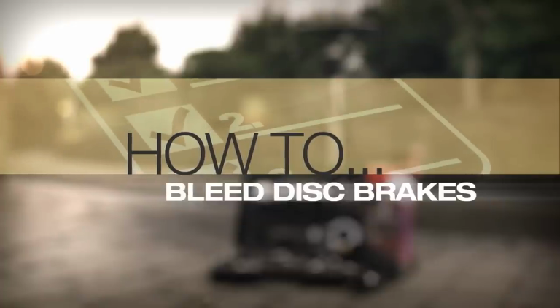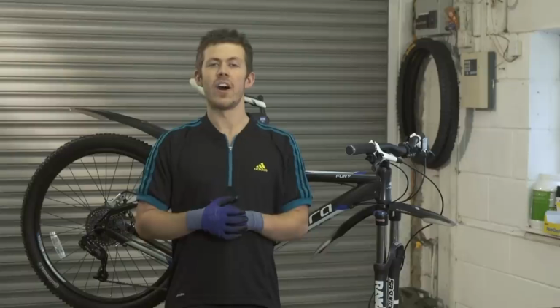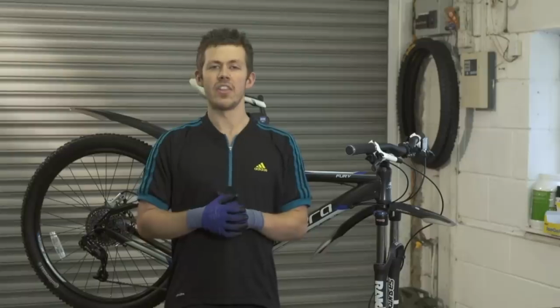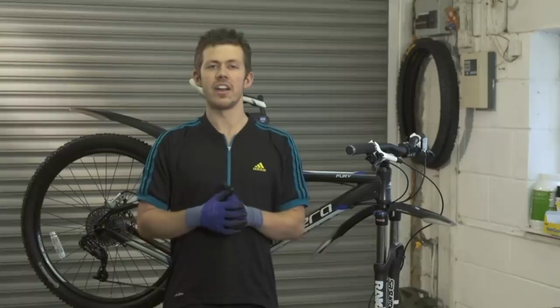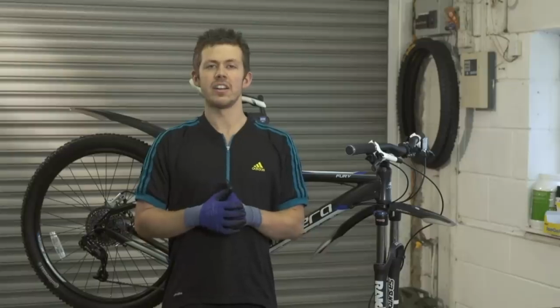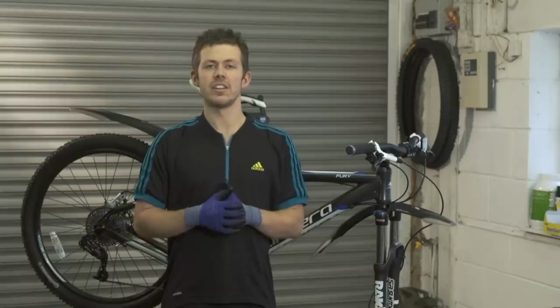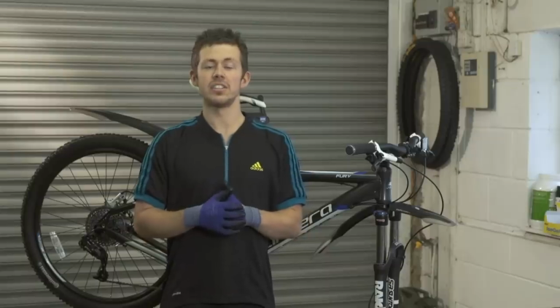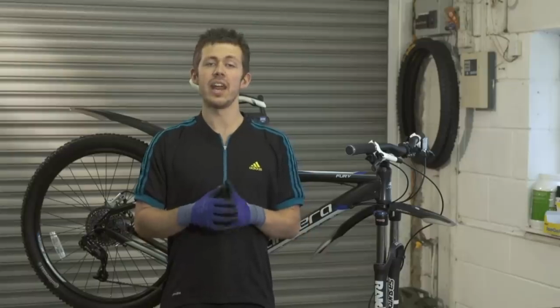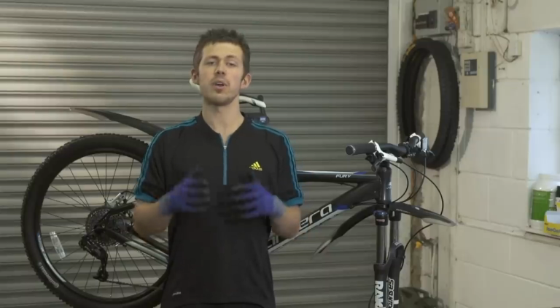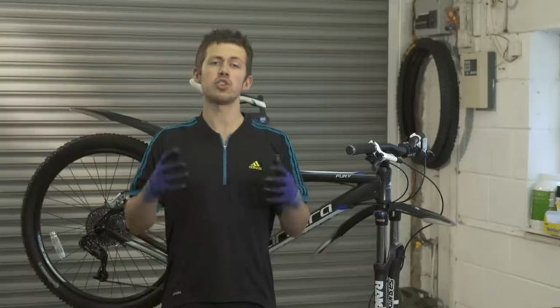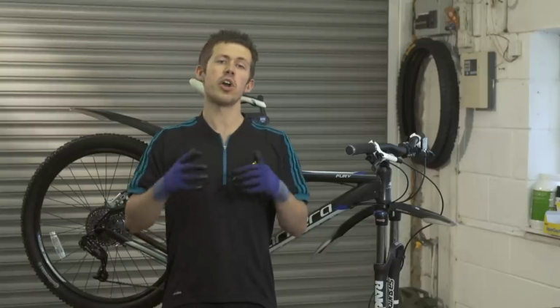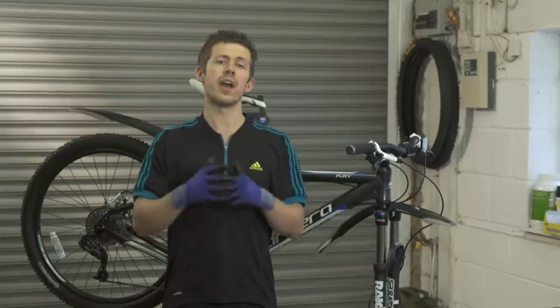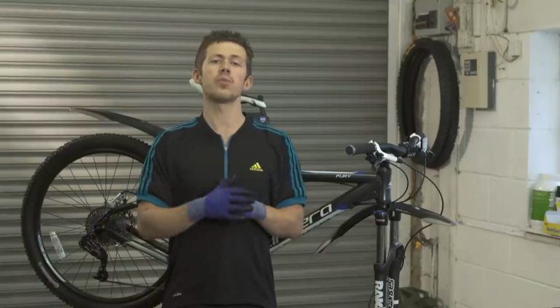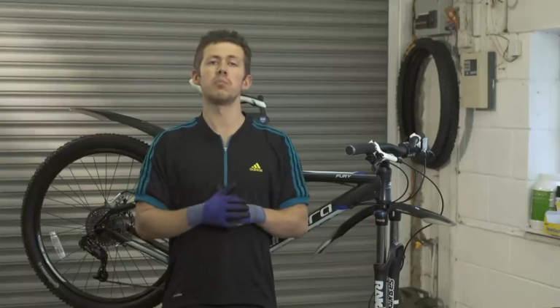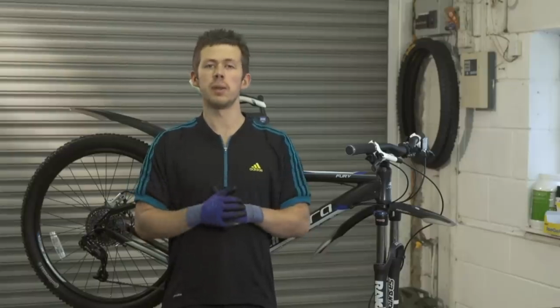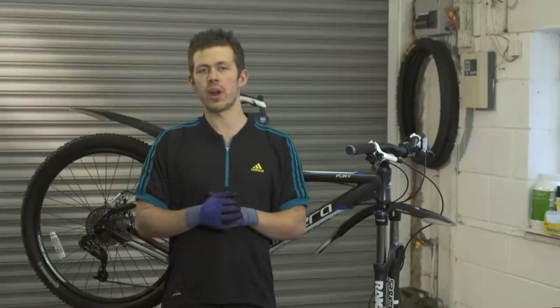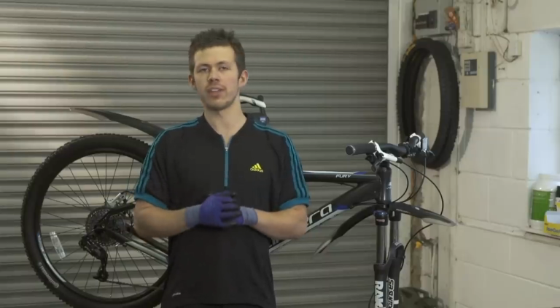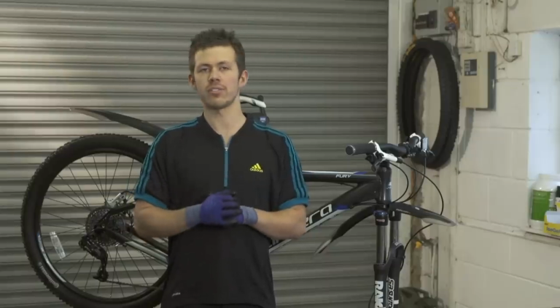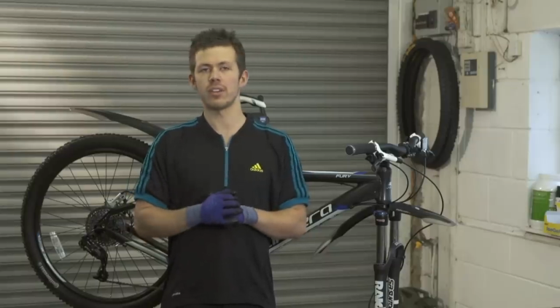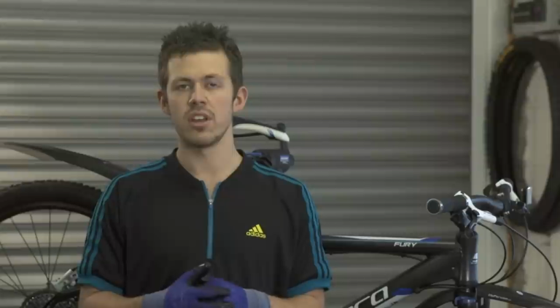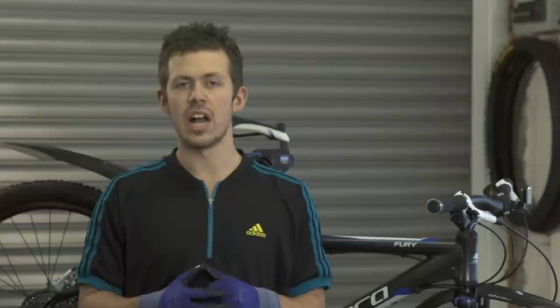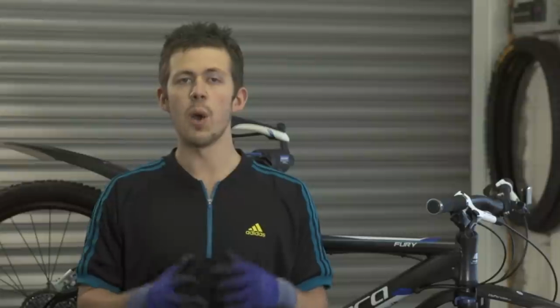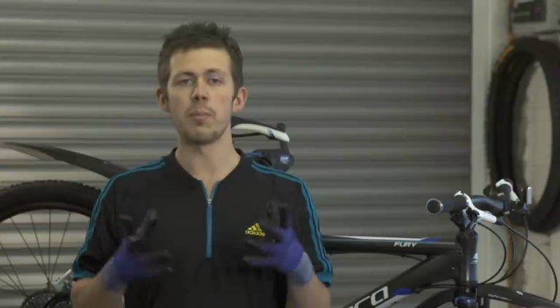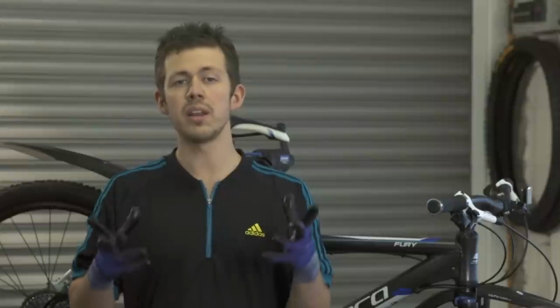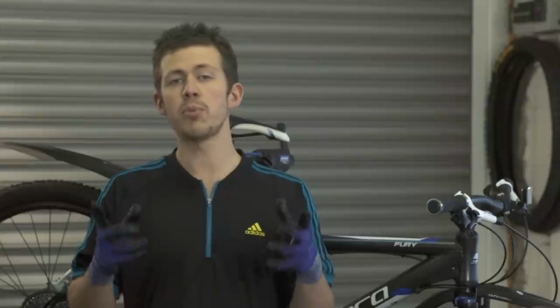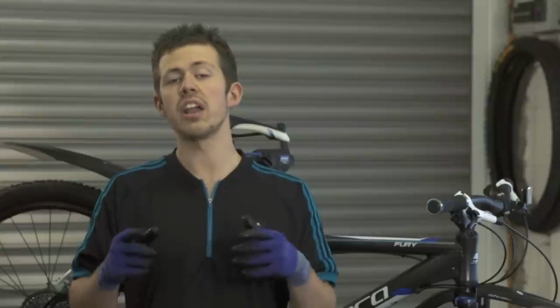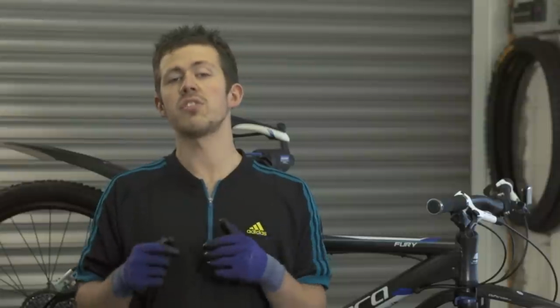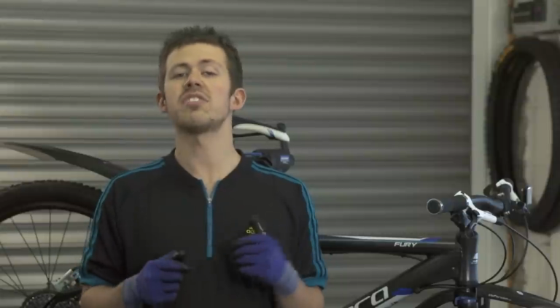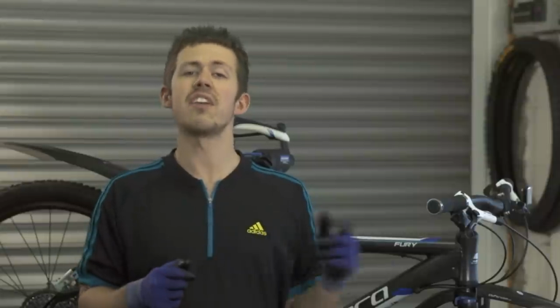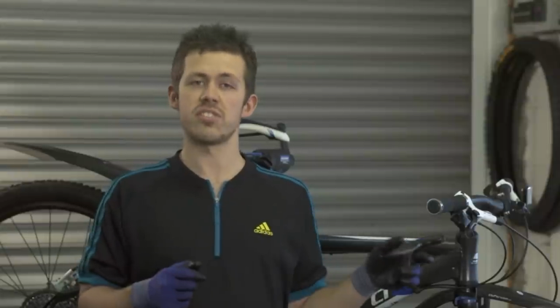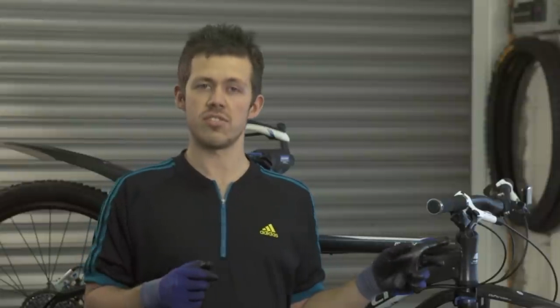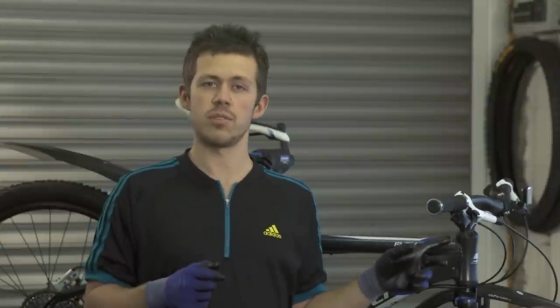Hi there. Today I'm going to show you how to bleed brakes. I will be bleeding brakes on this Avid system.